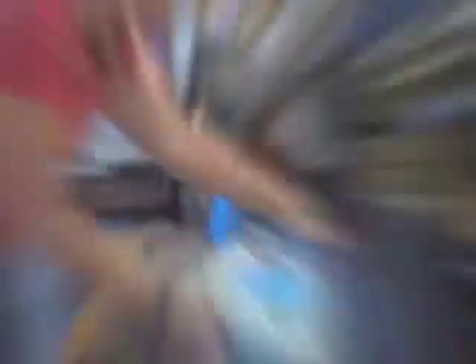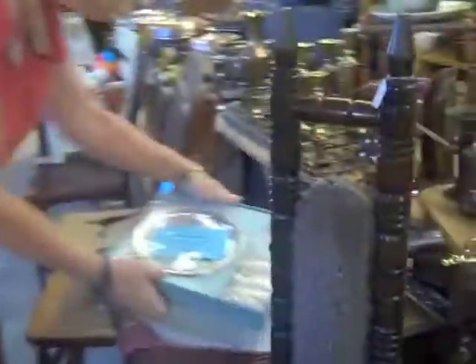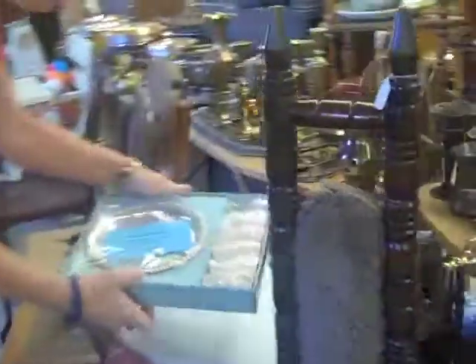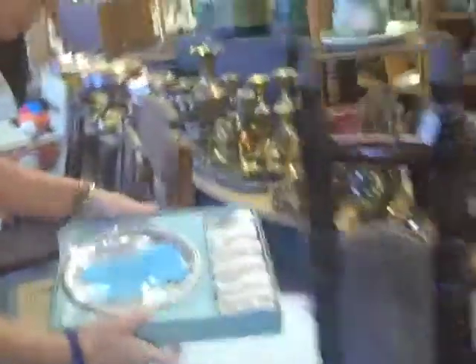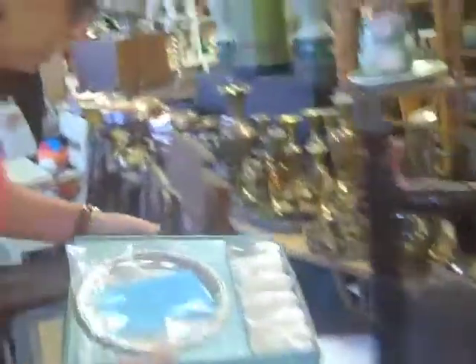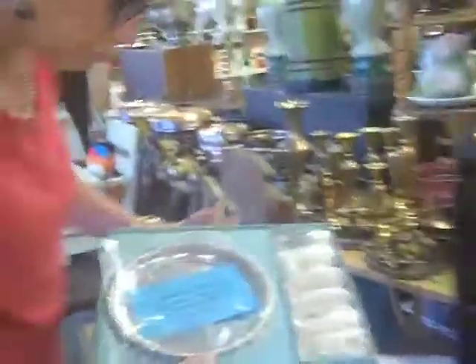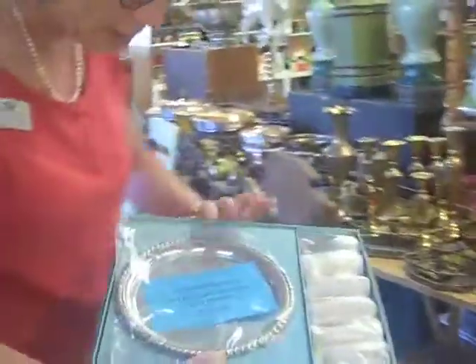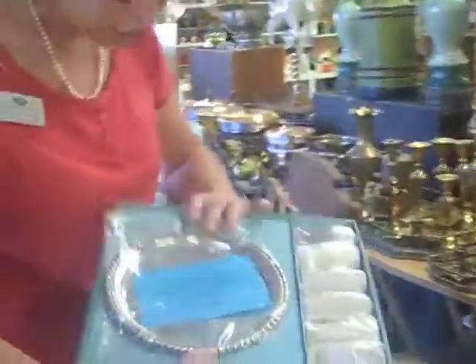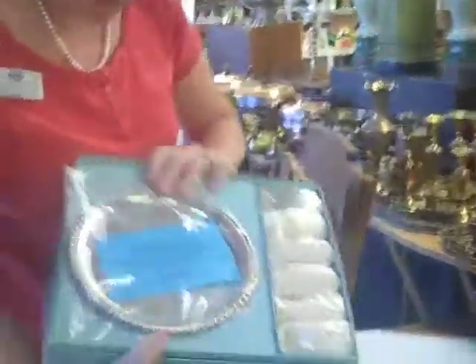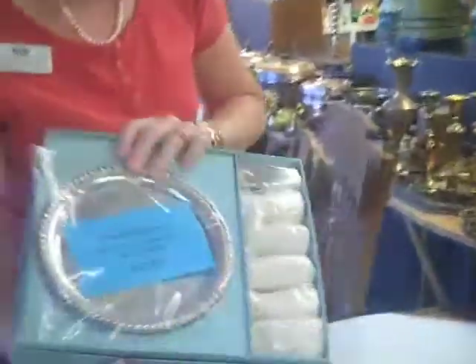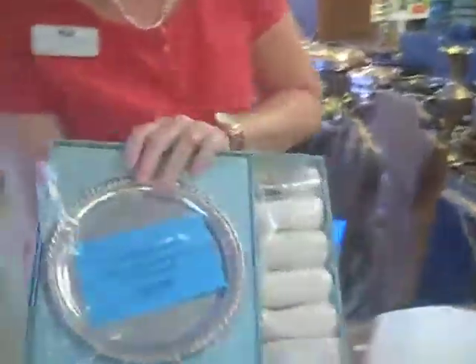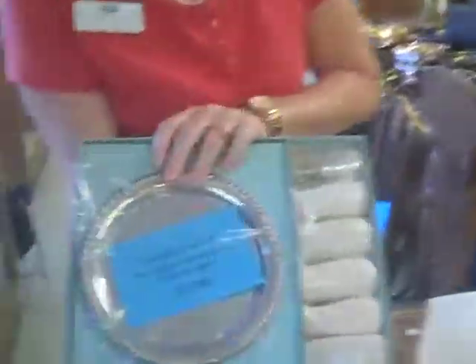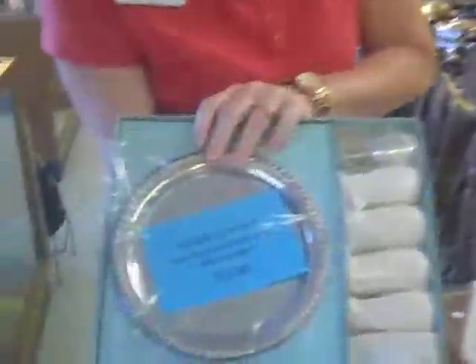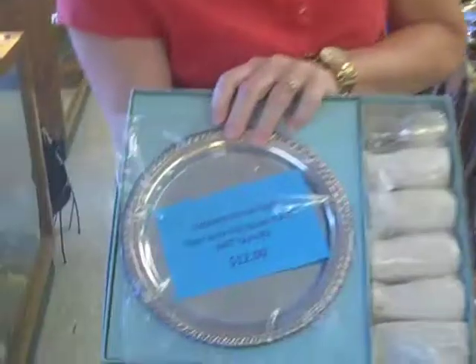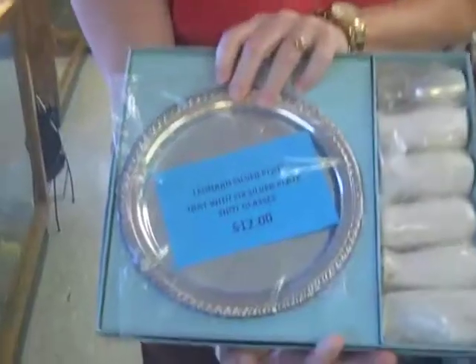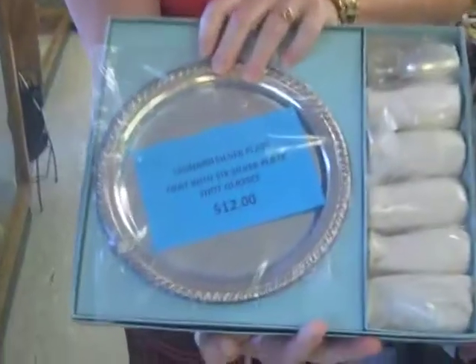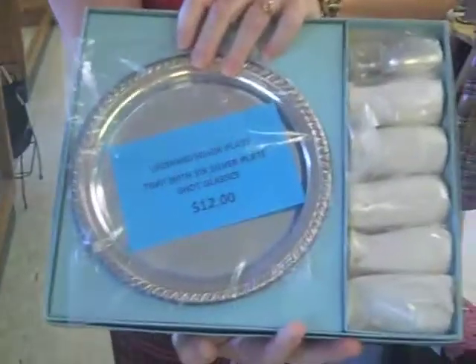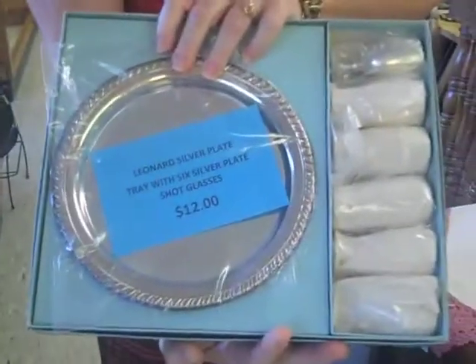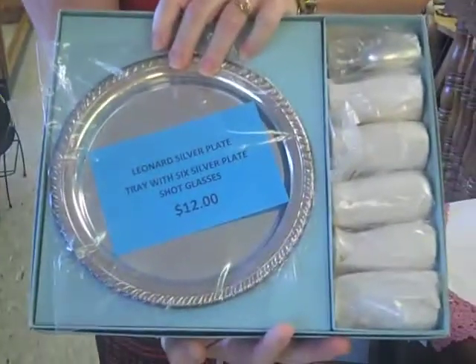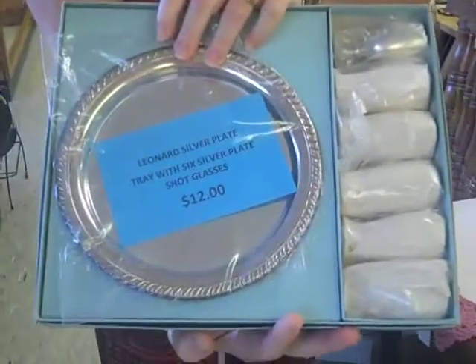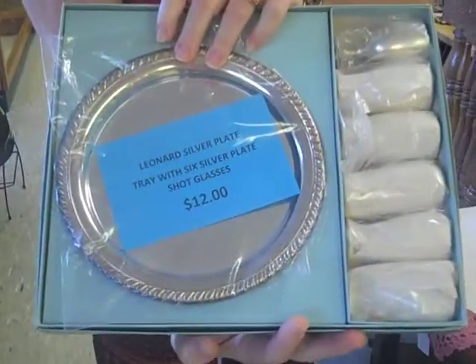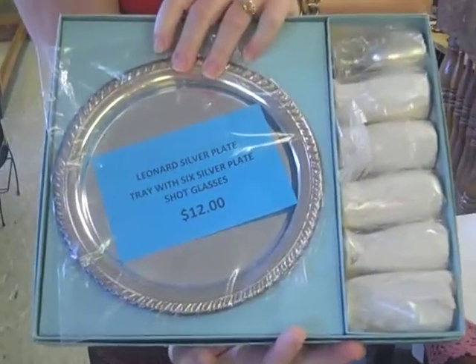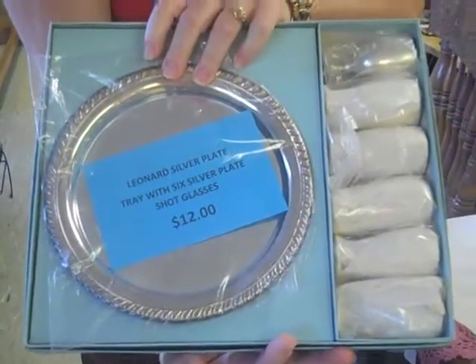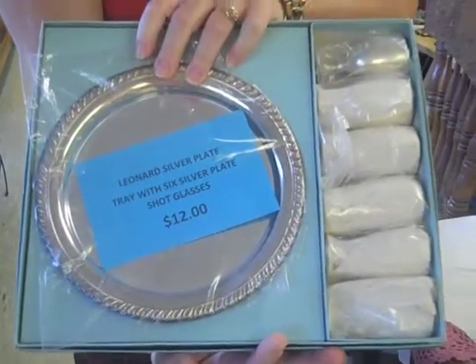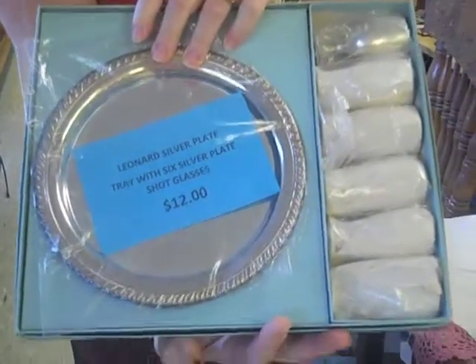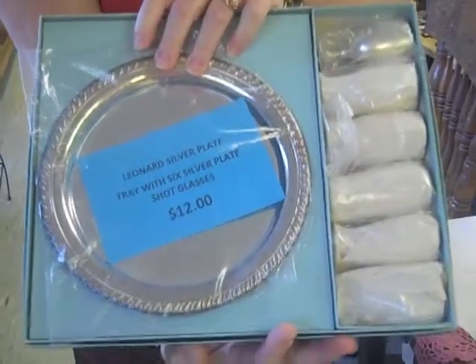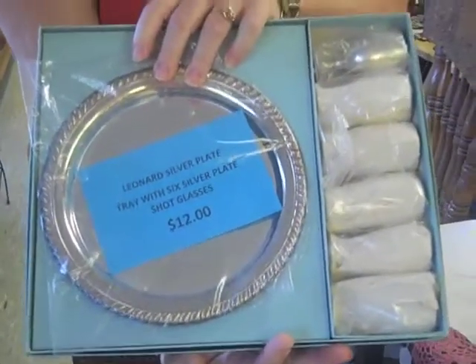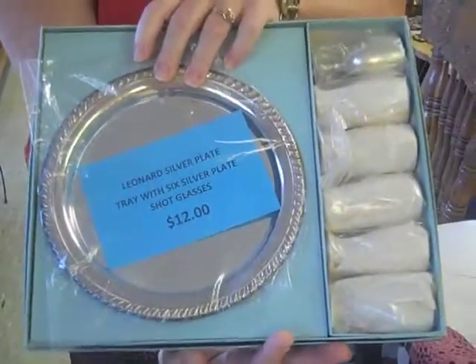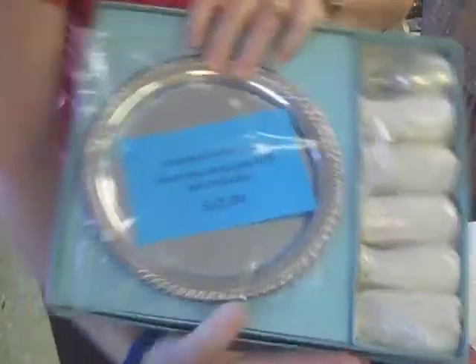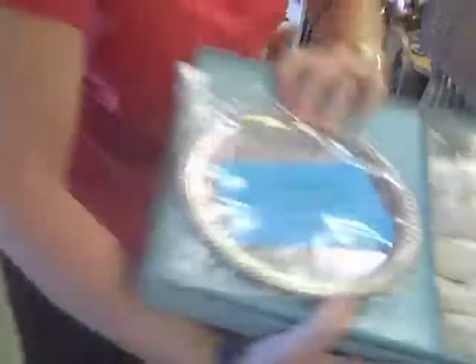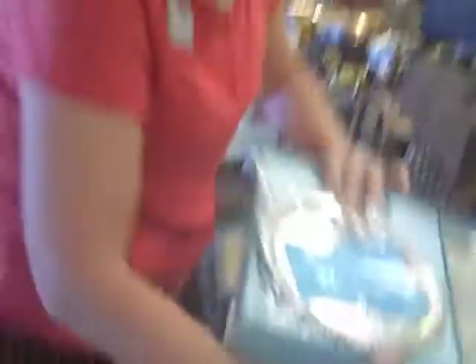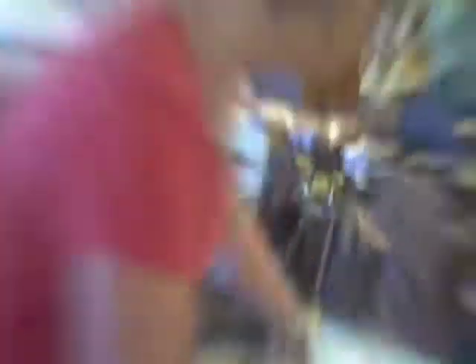A silver plate tray with six silver plate shot glasses. Only $6.00 today.